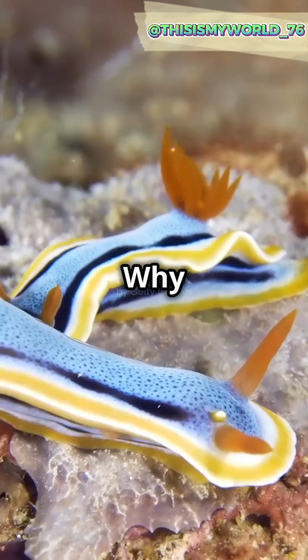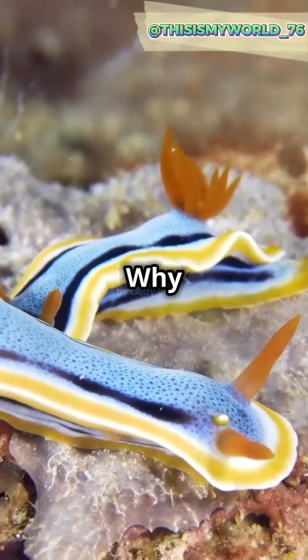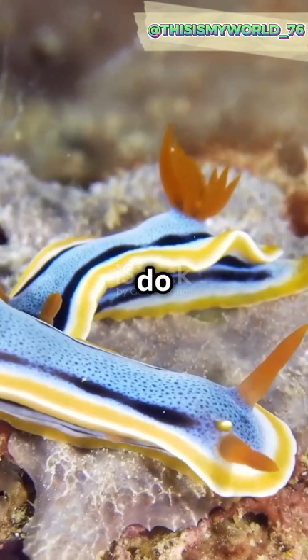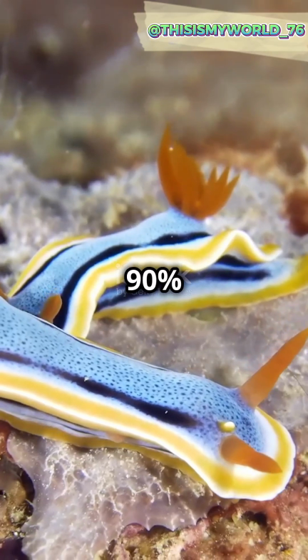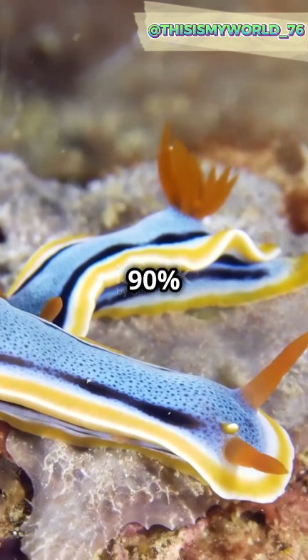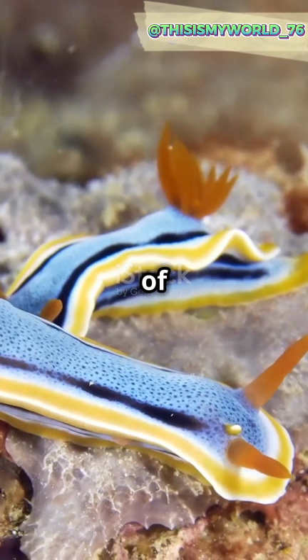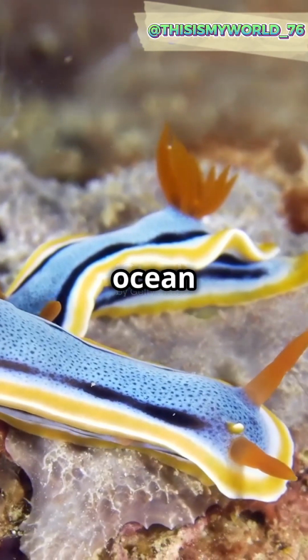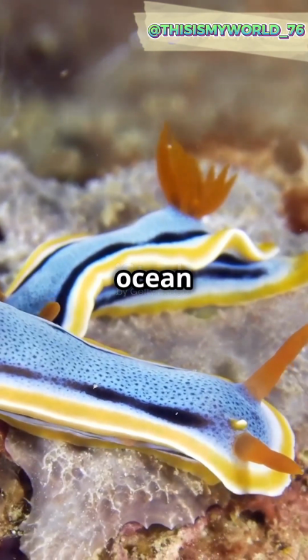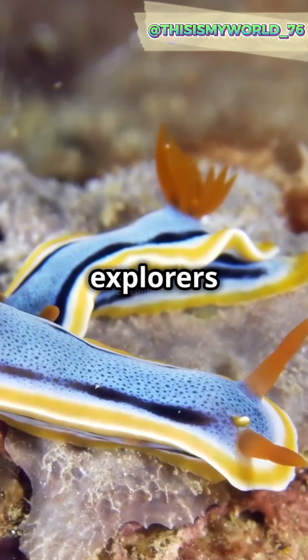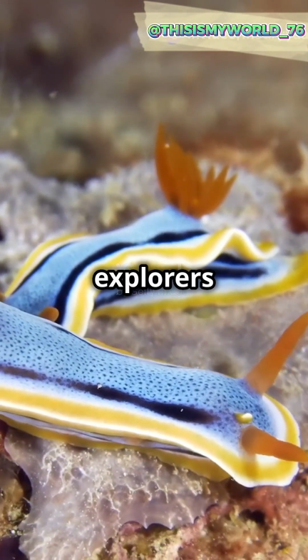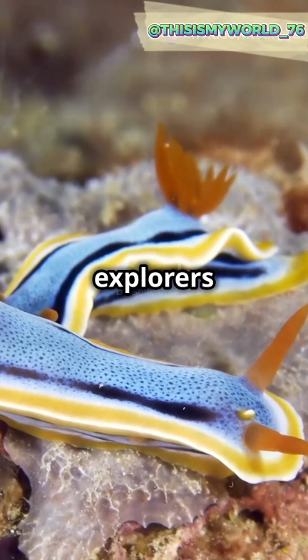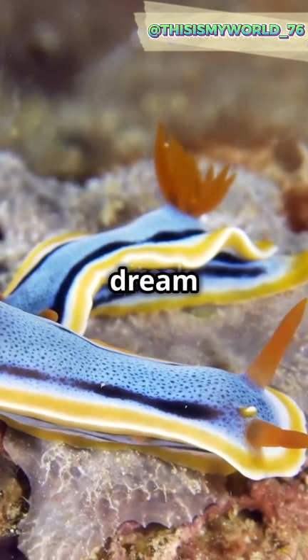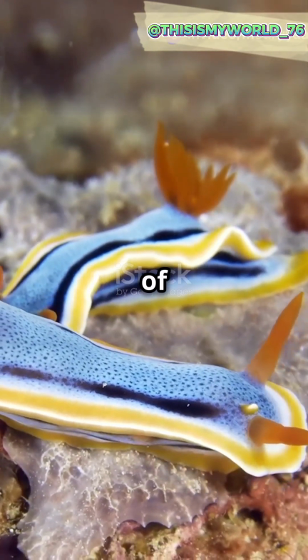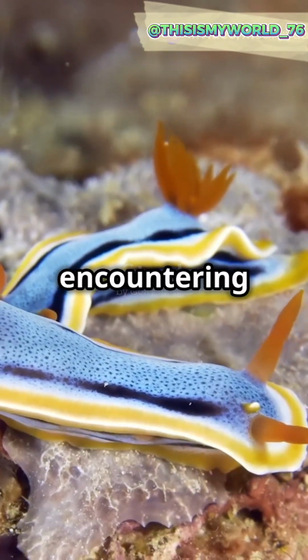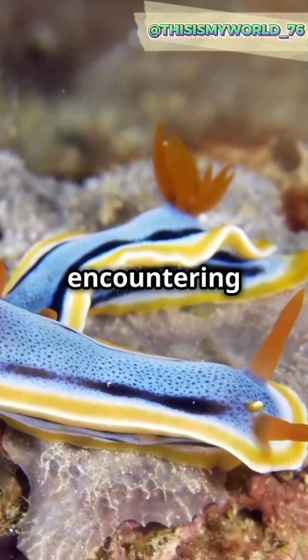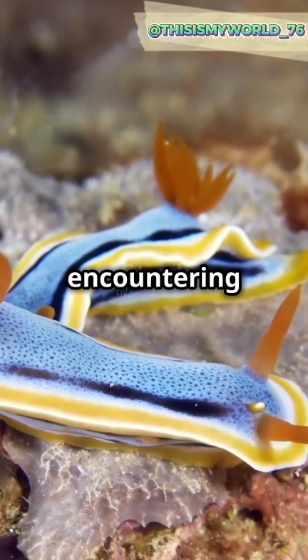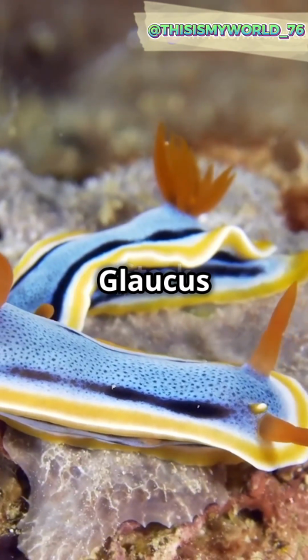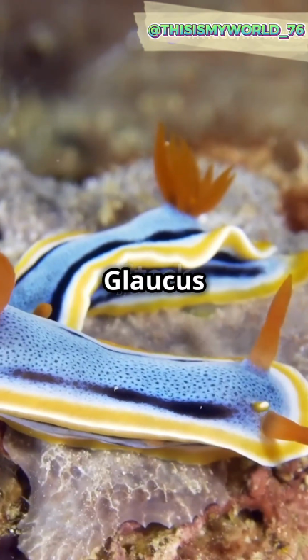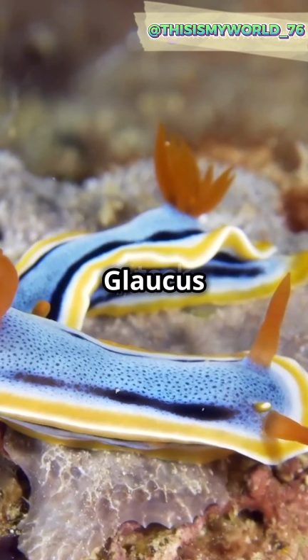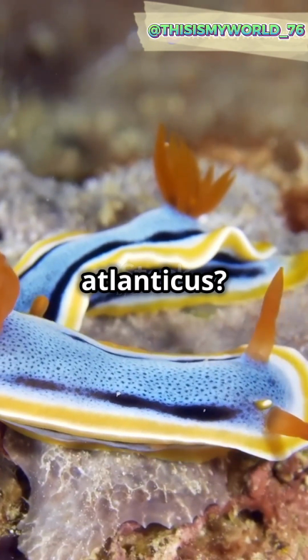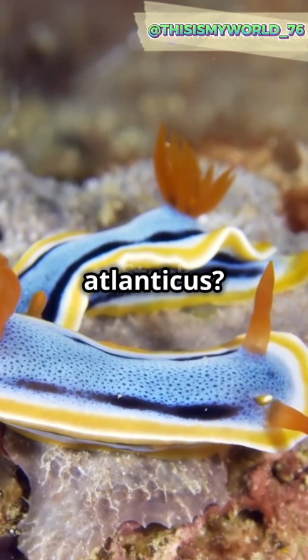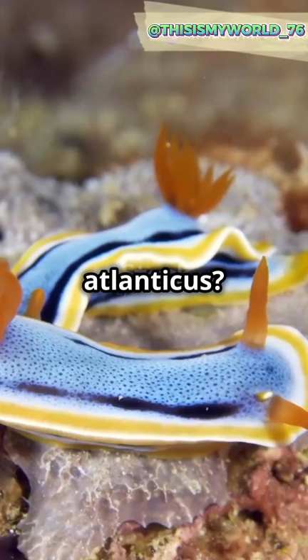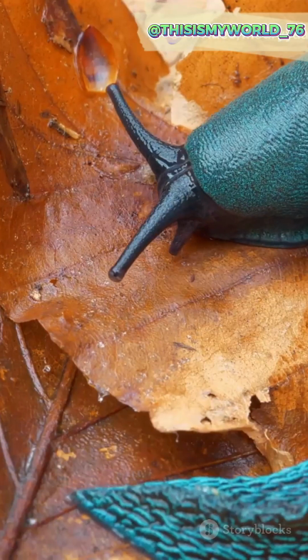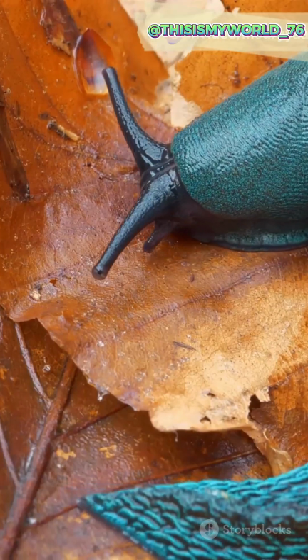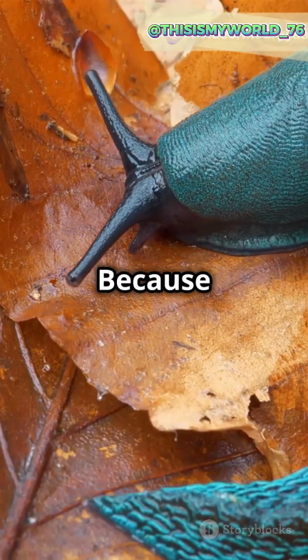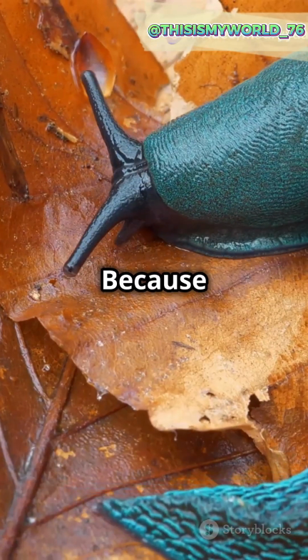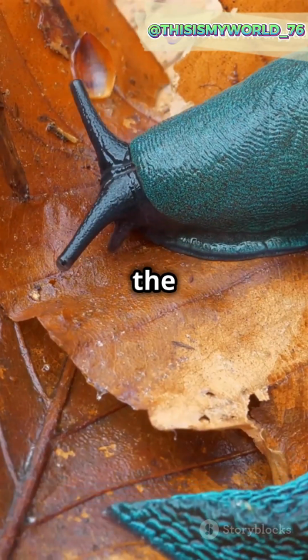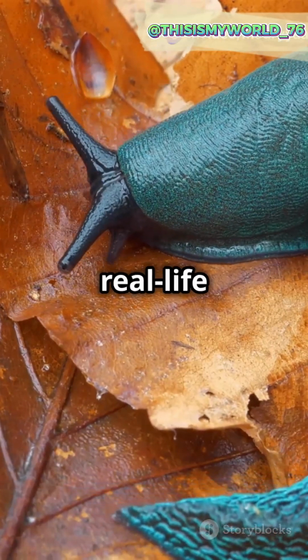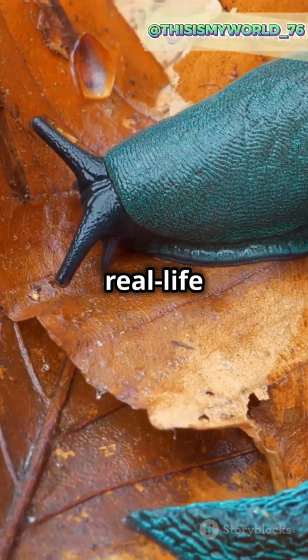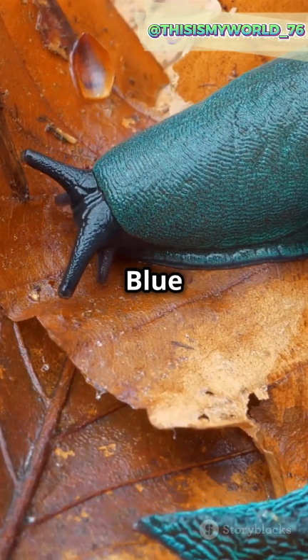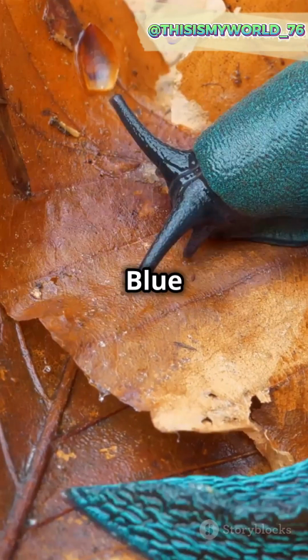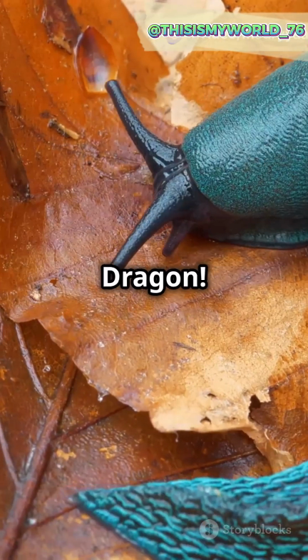Why do 90% of ocean explorers dream of encountering the Glaucus Atlanticus? Because it's the real-life blue dragon.